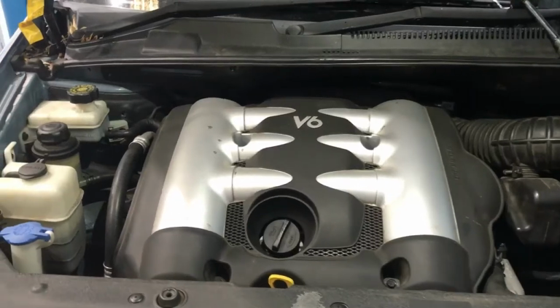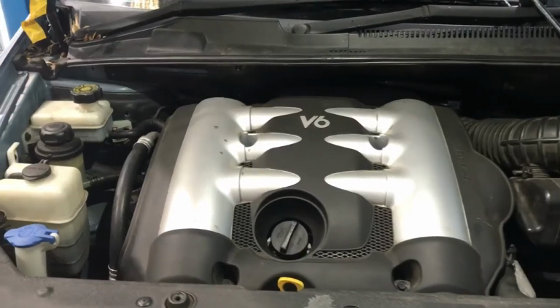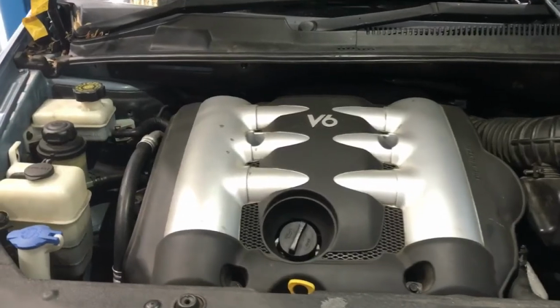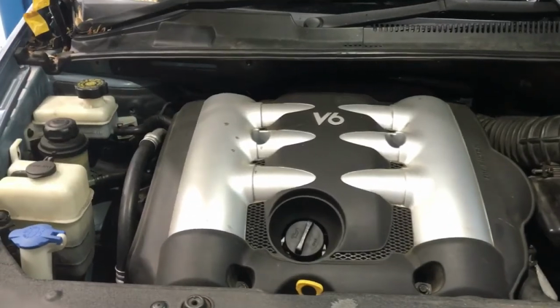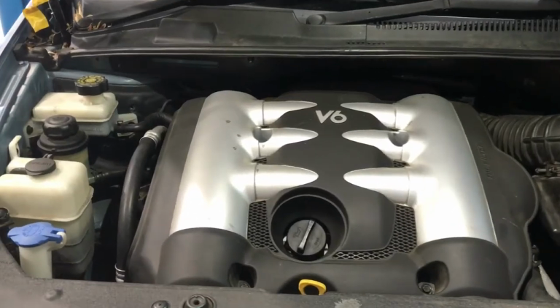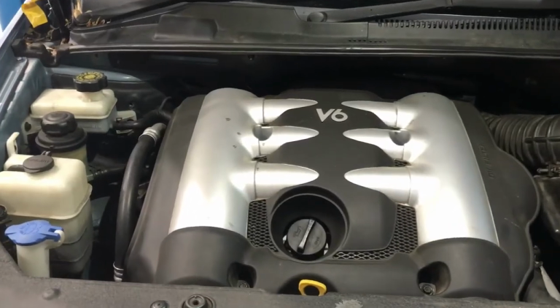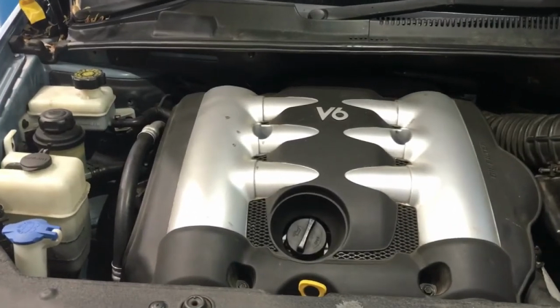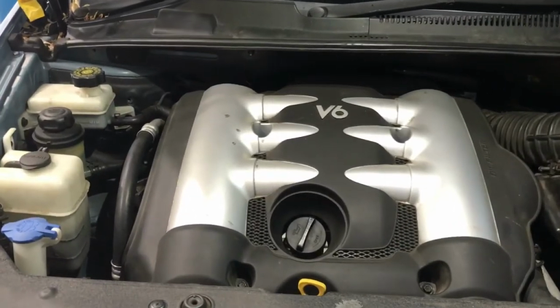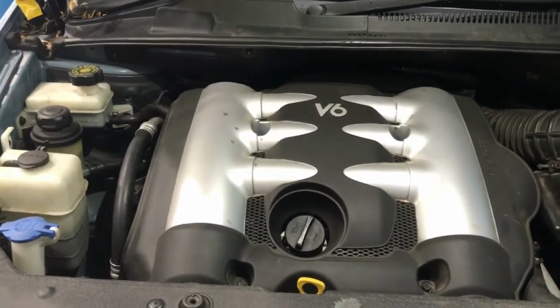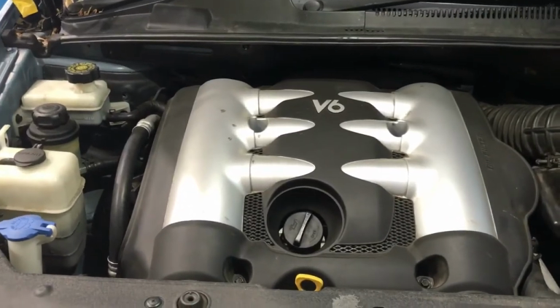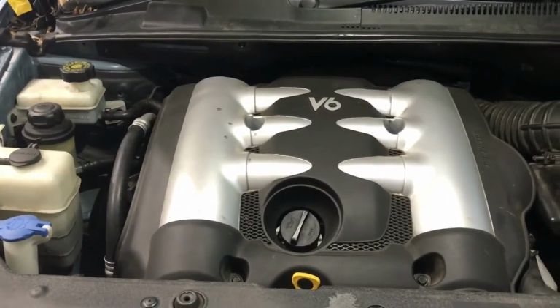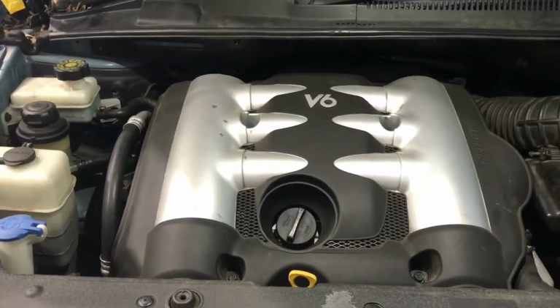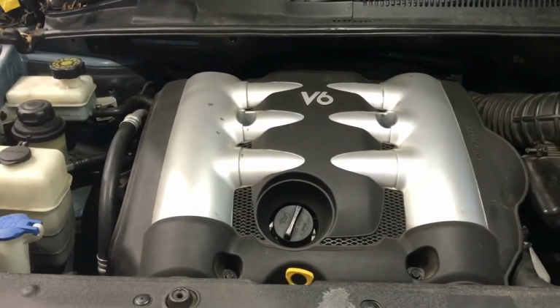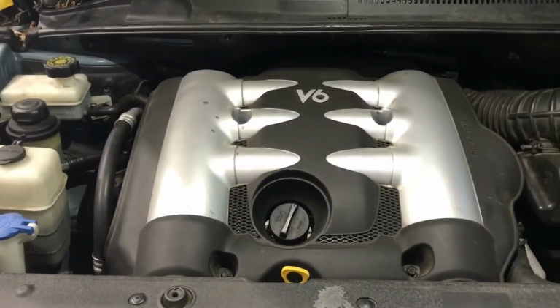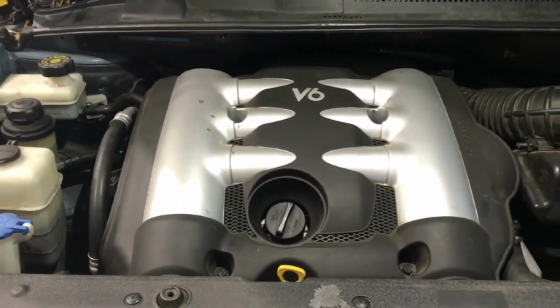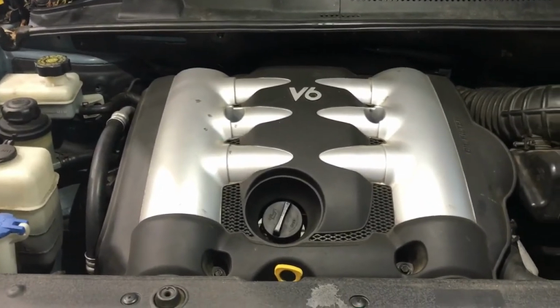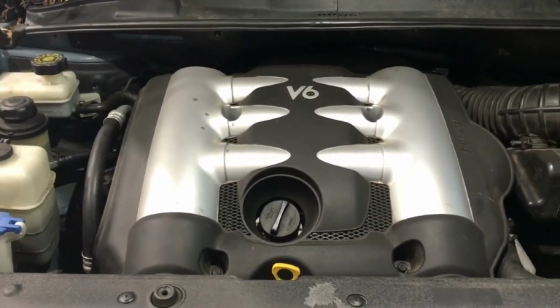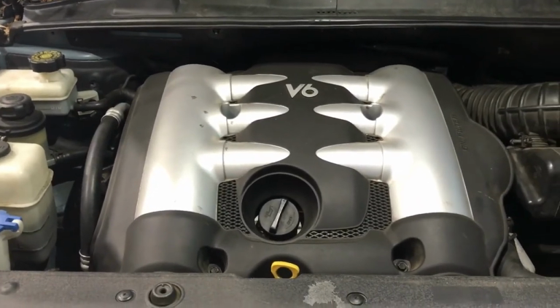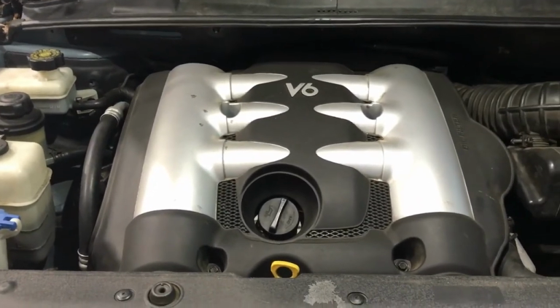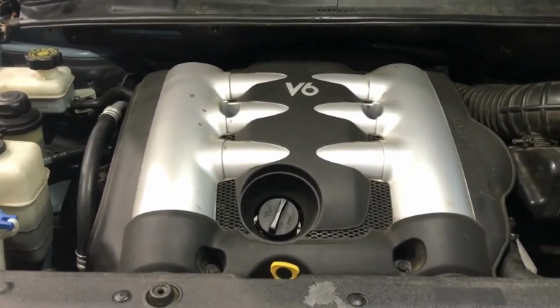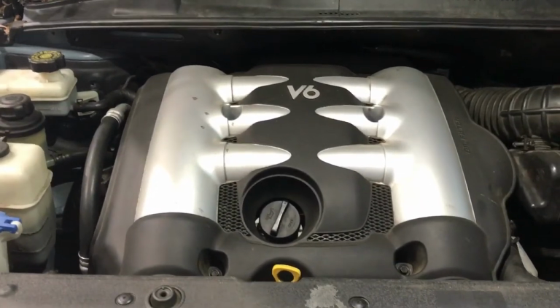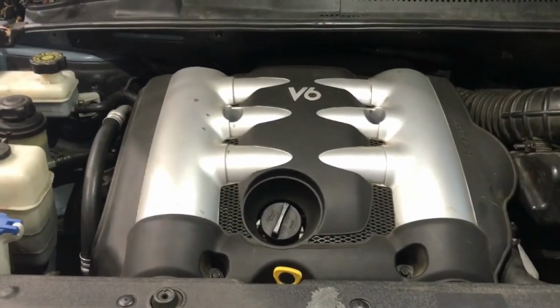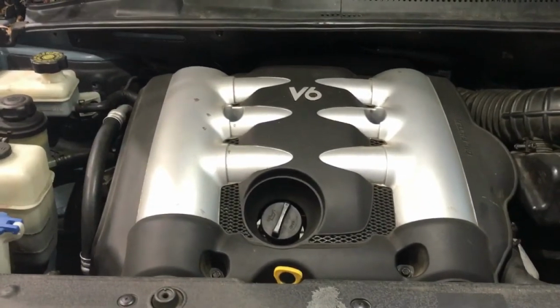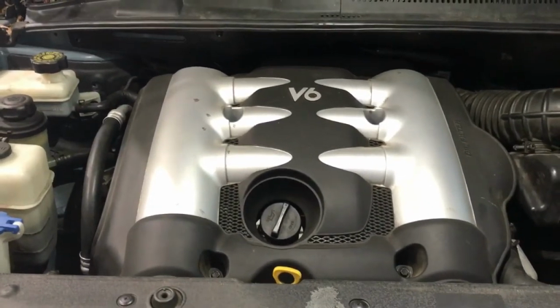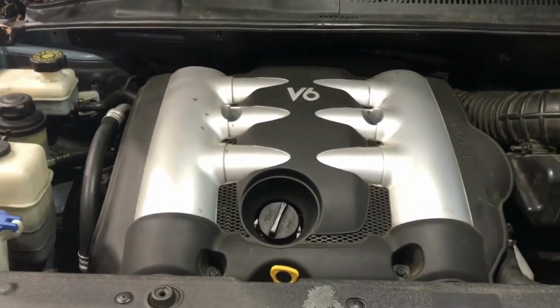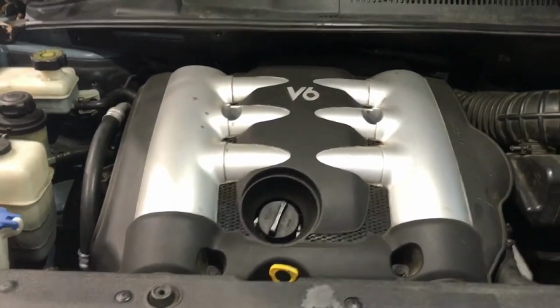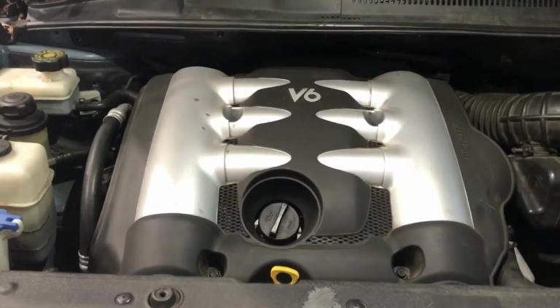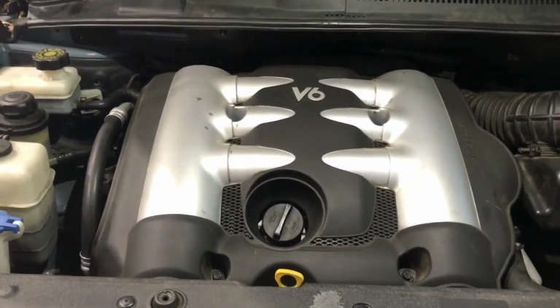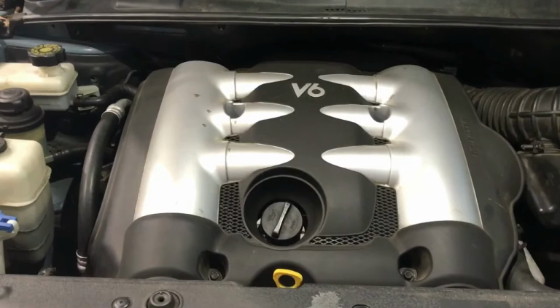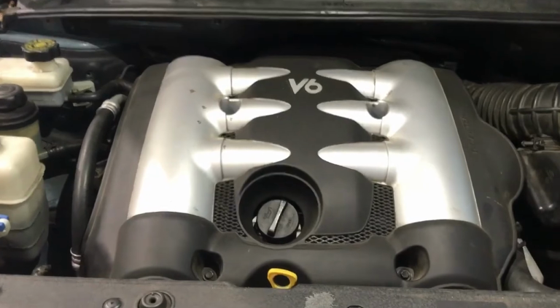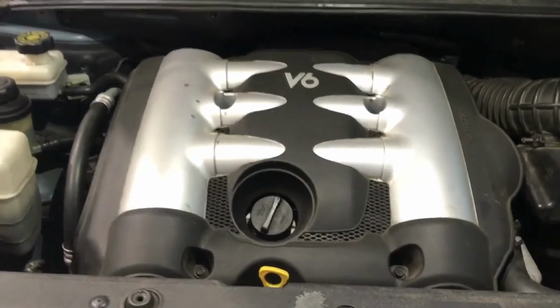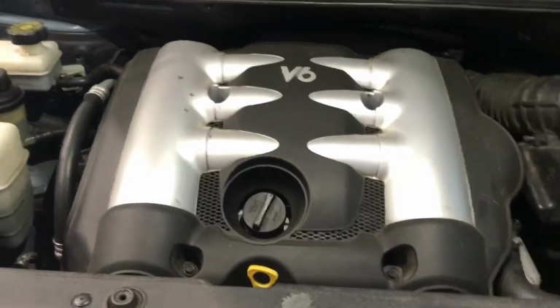So here we have a Kia Carnival V6. I'm going to go ahead and show you how to service it.